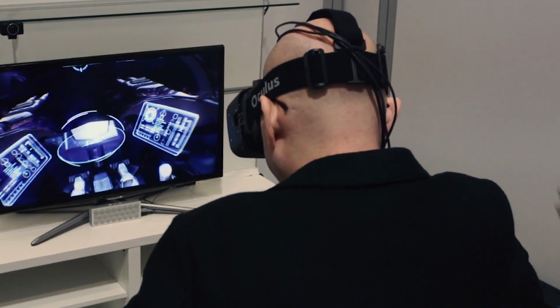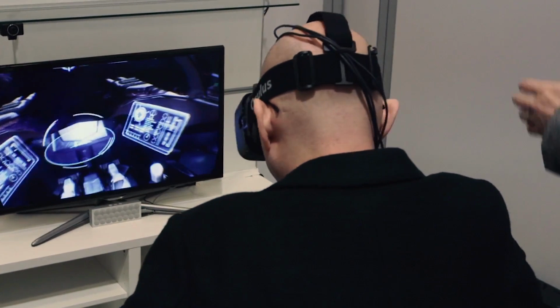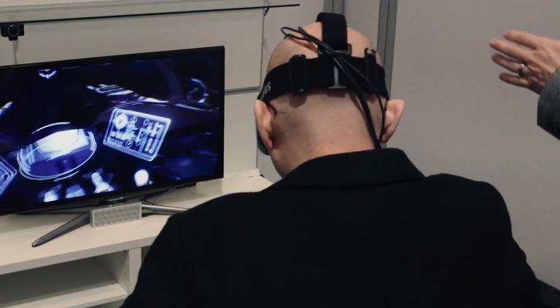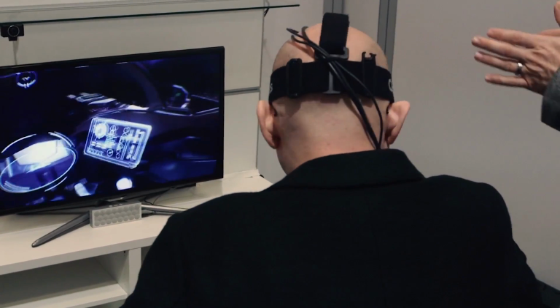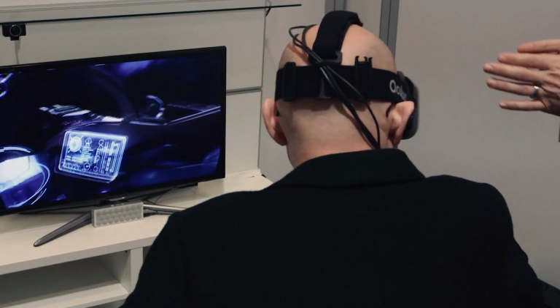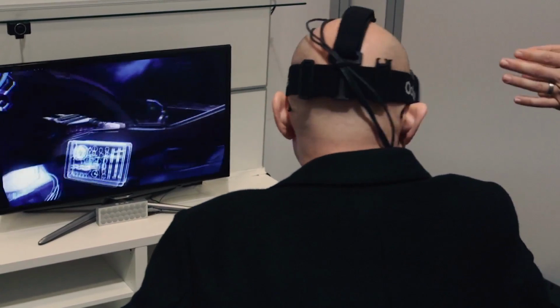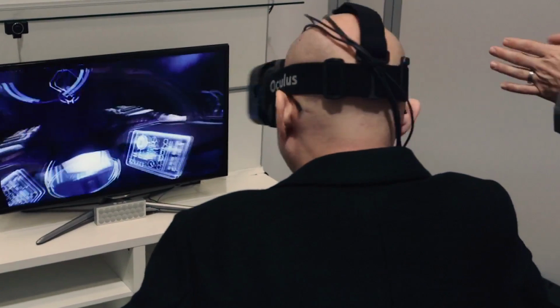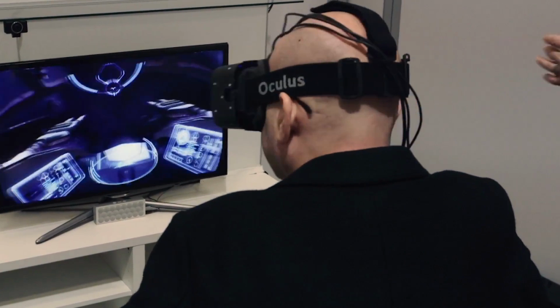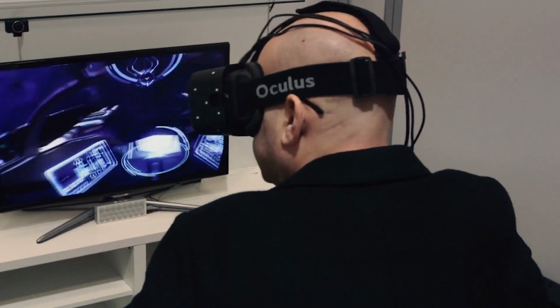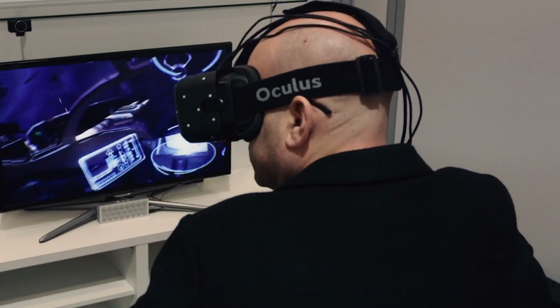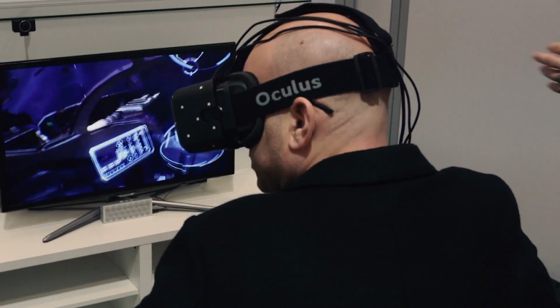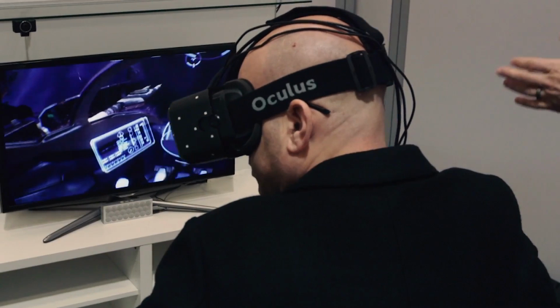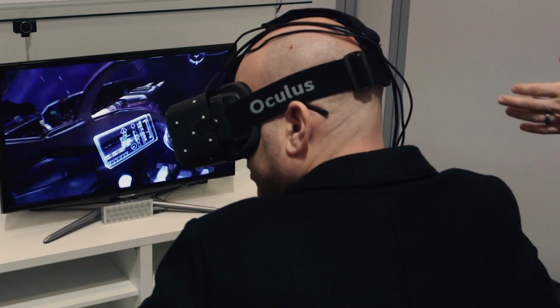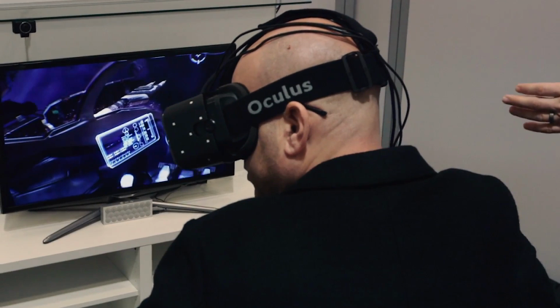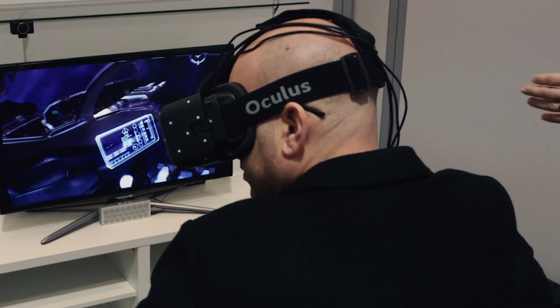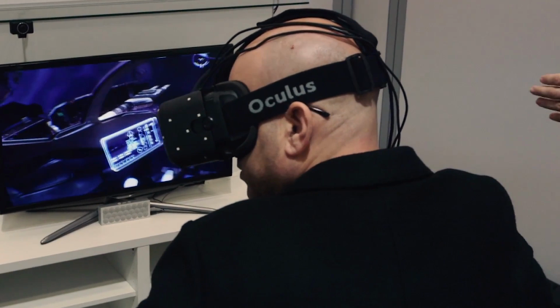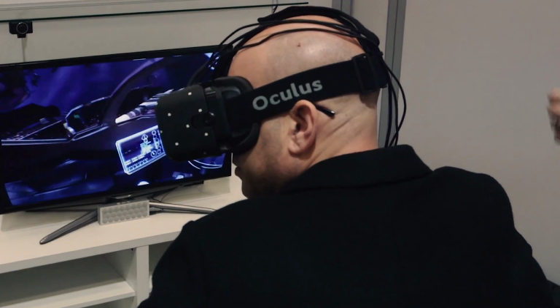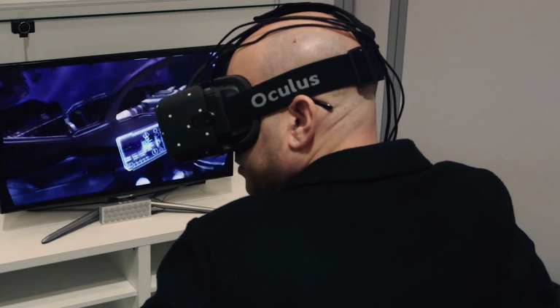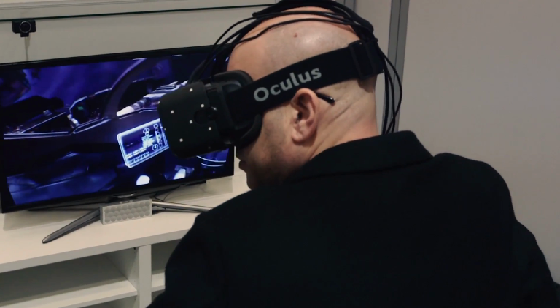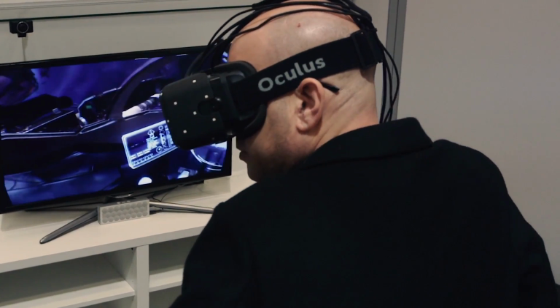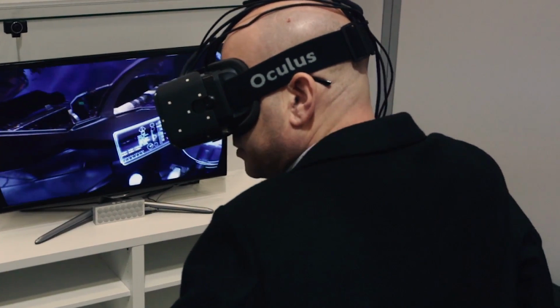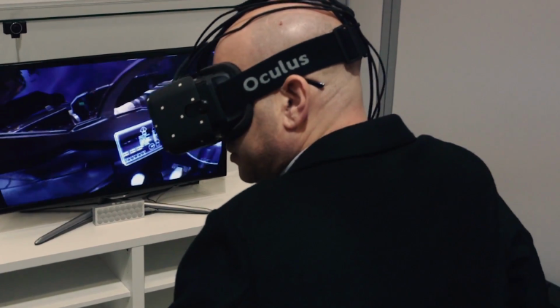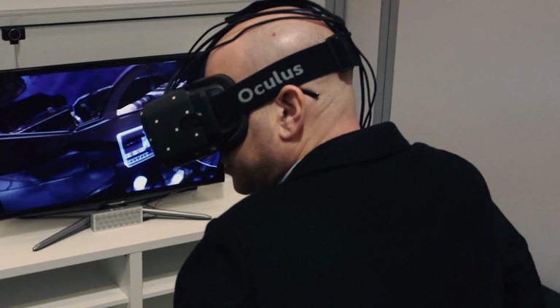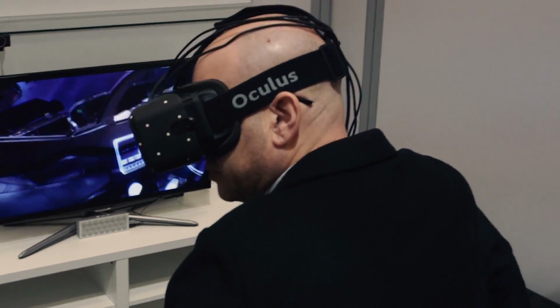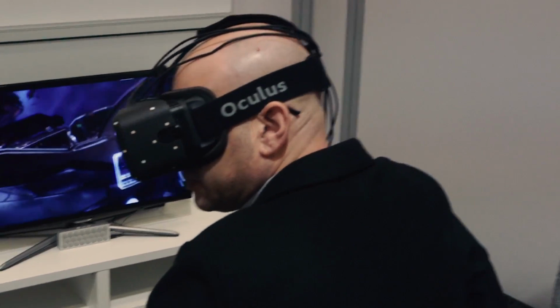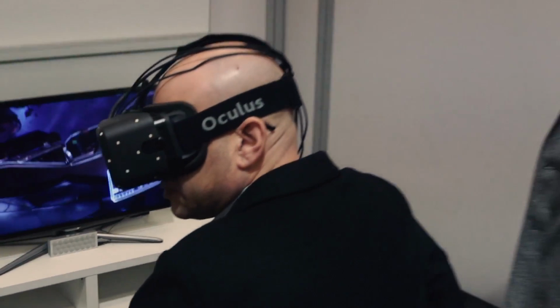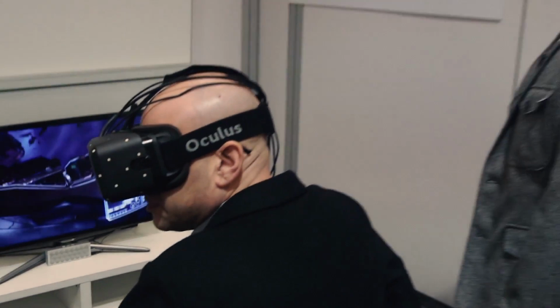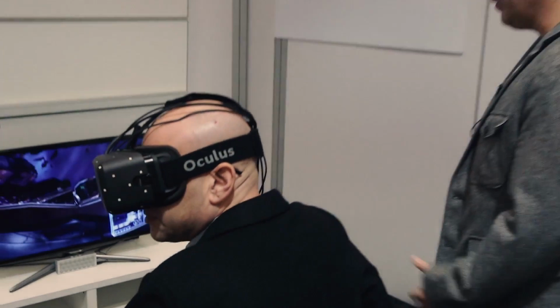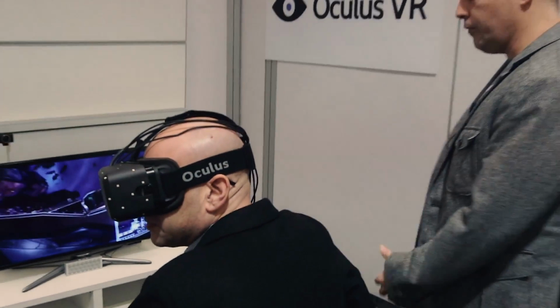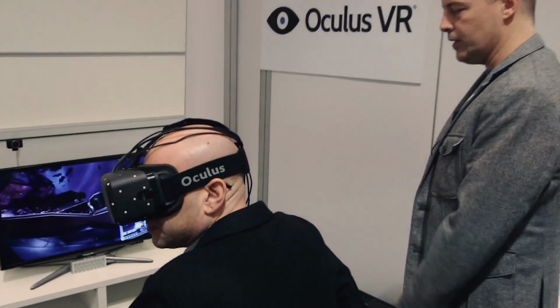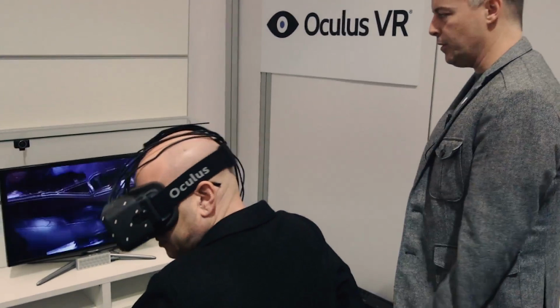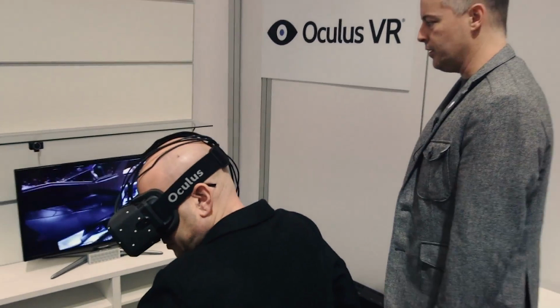If you look left and right, you should notice no blurring, no smudging of the scene. It's just a really, really comfortable, really fun experience.